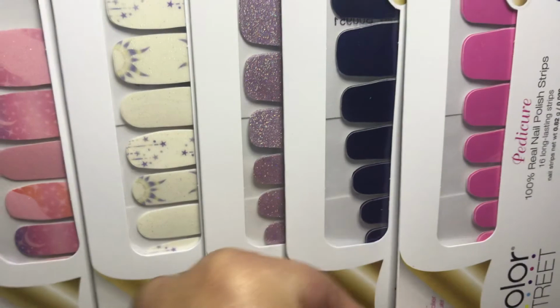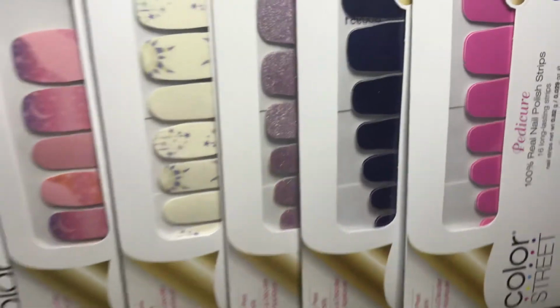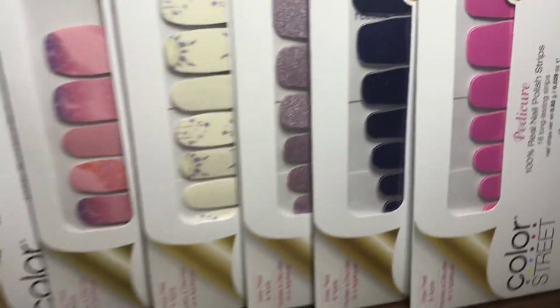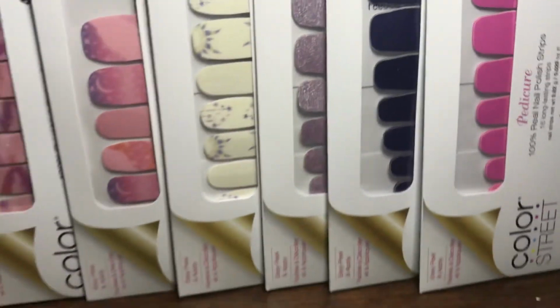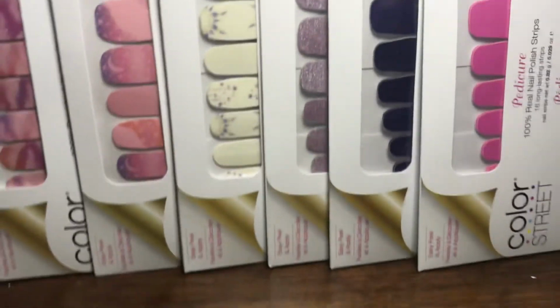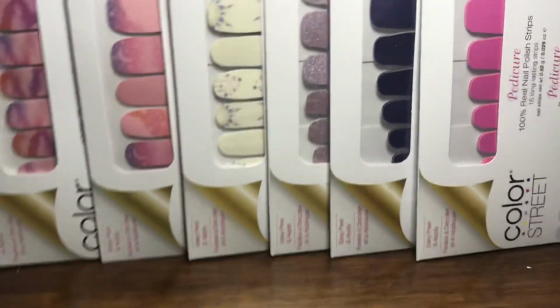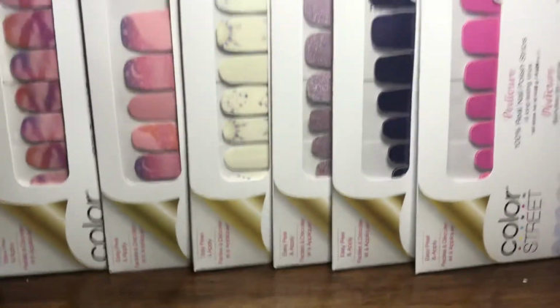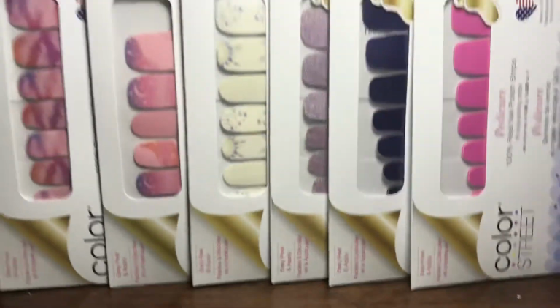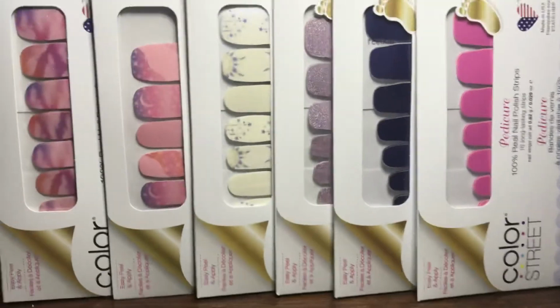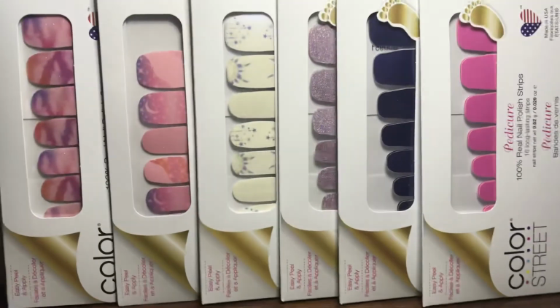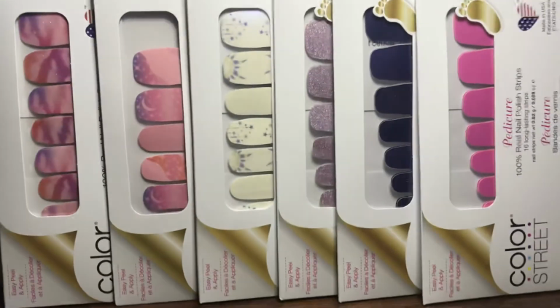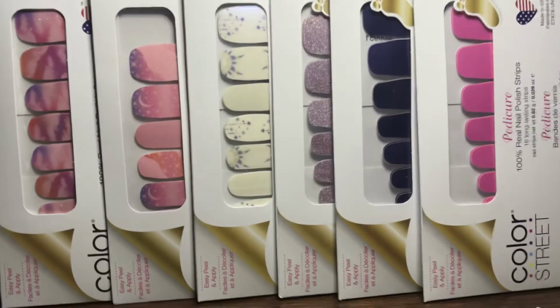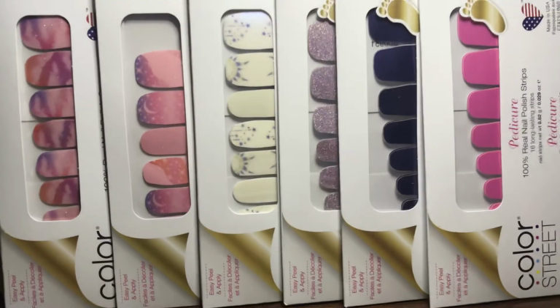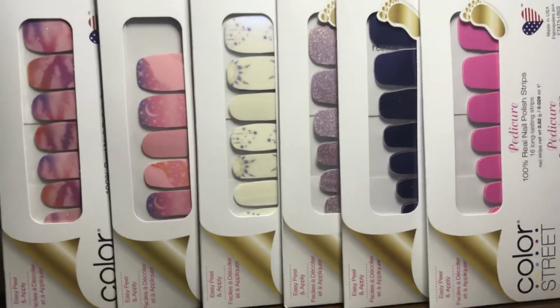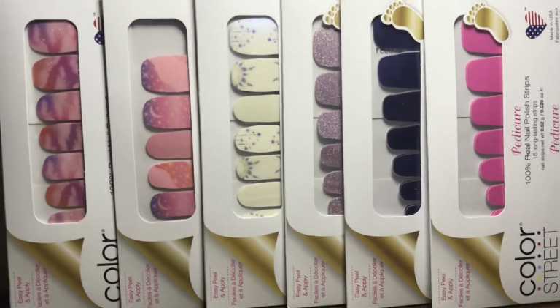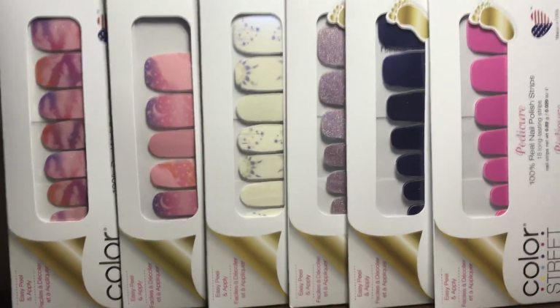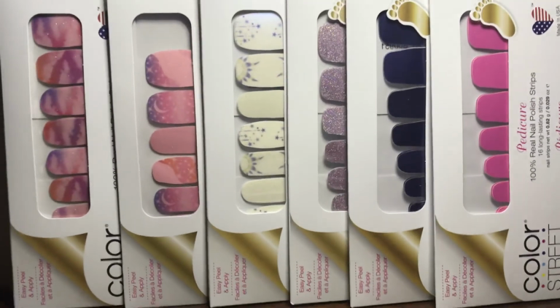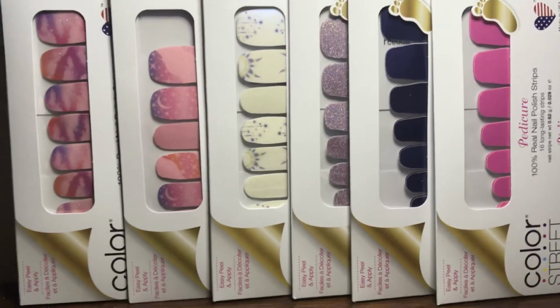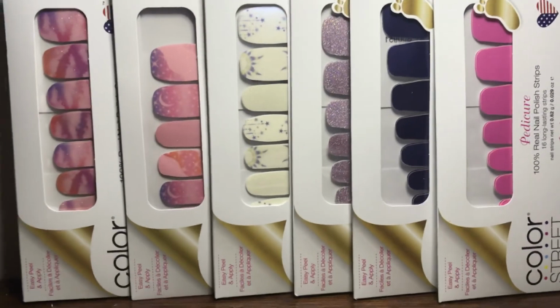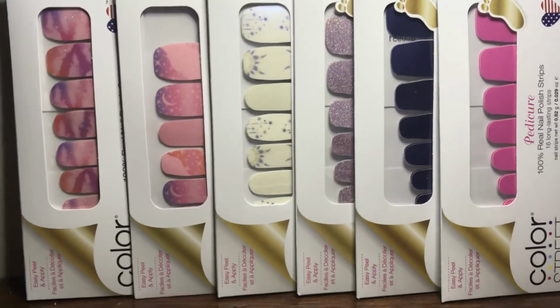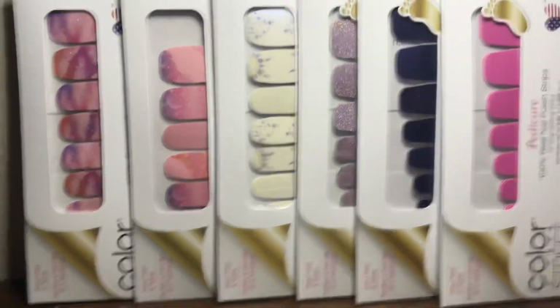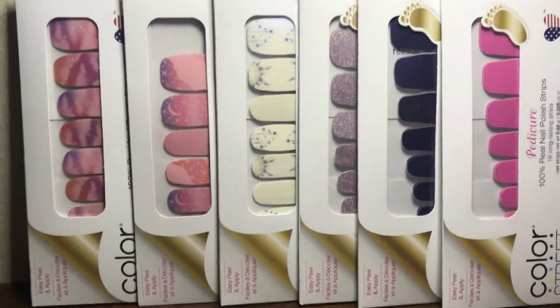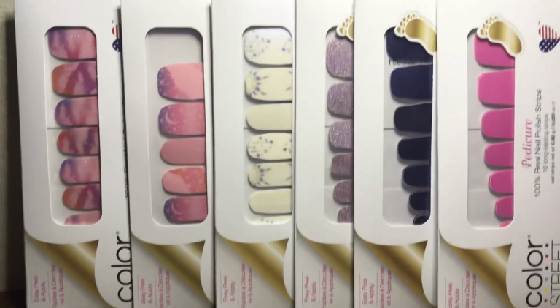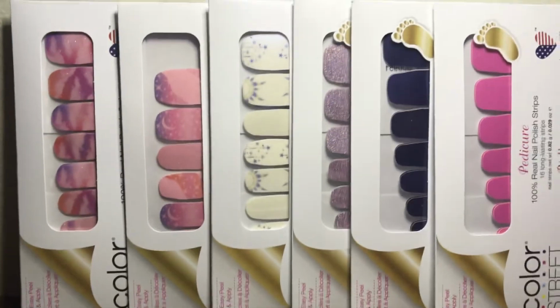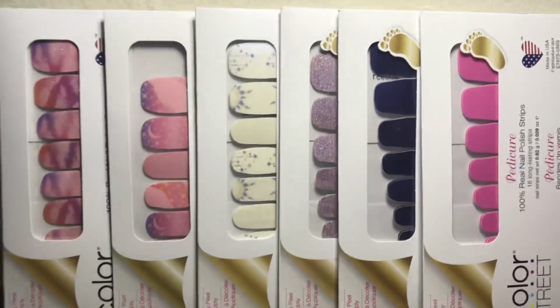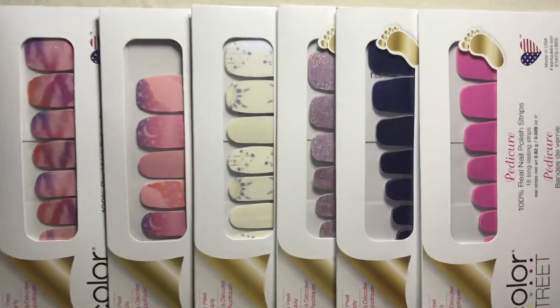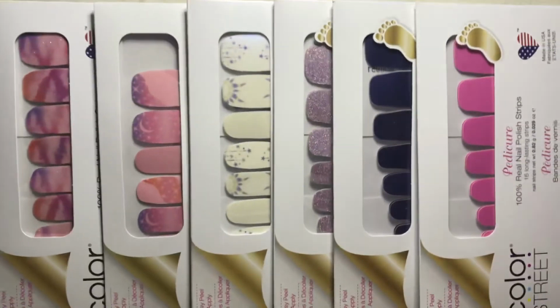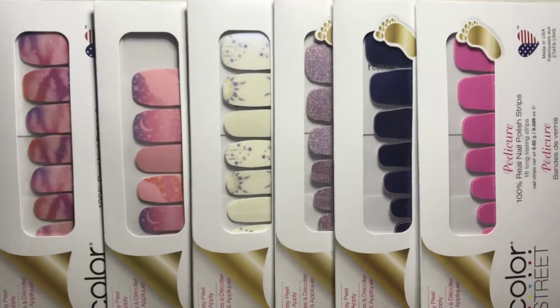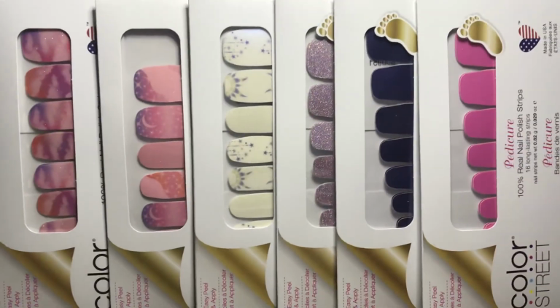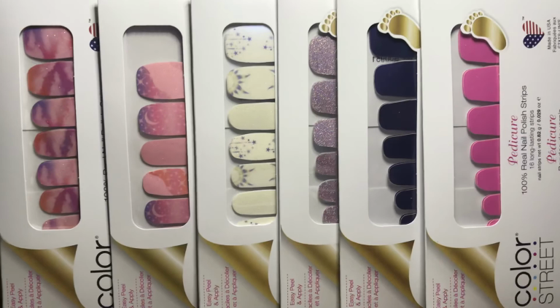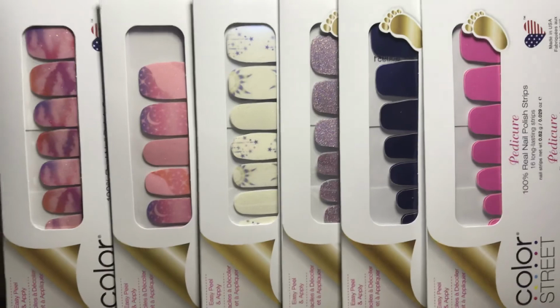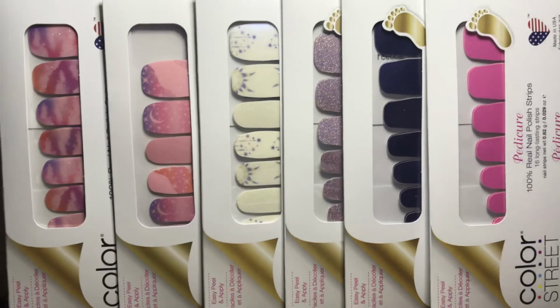So those are the six sets from the Starstruck Mini Collection. I hope you enjoyed. Thanks, bye!